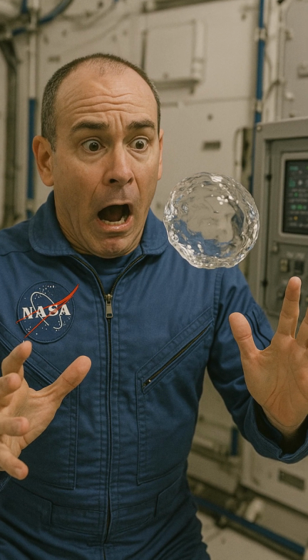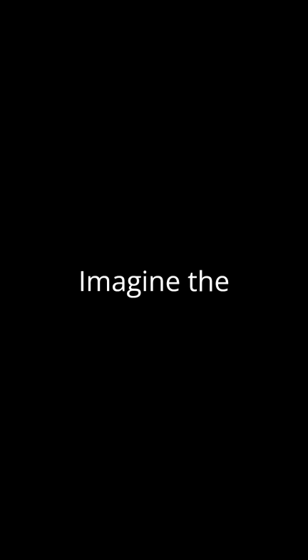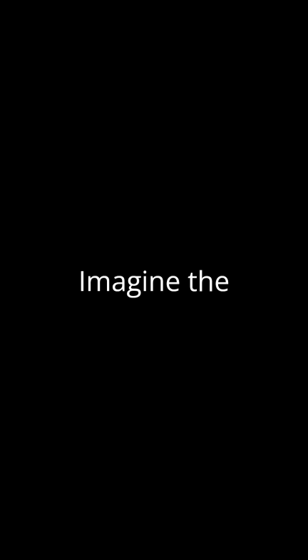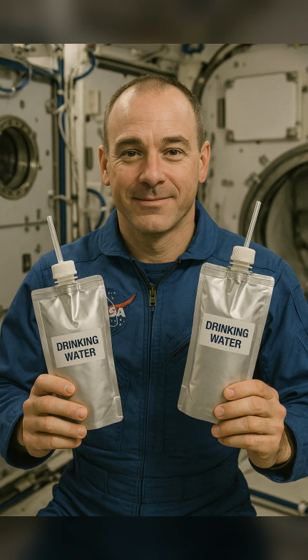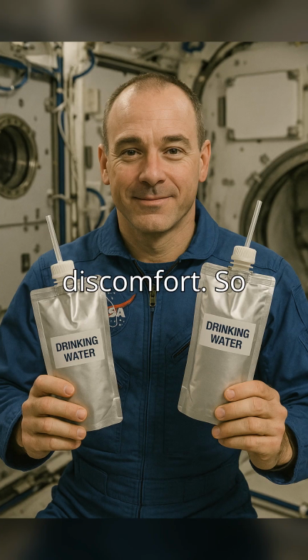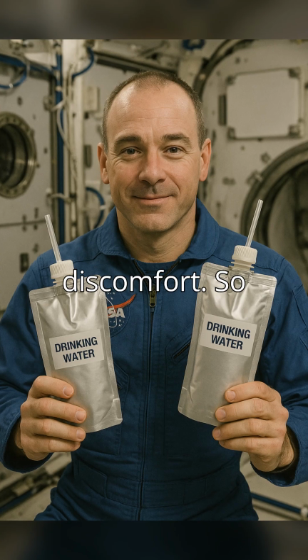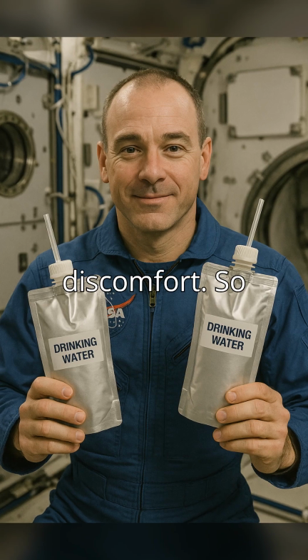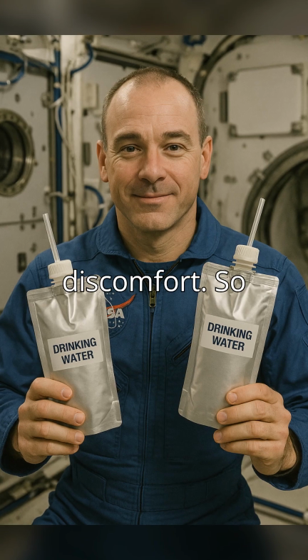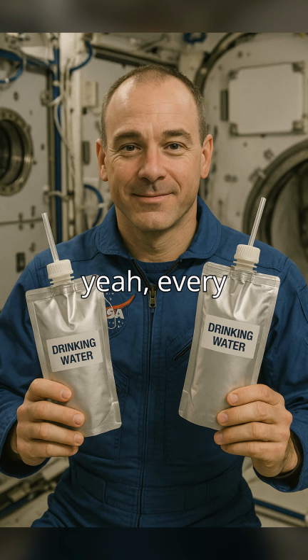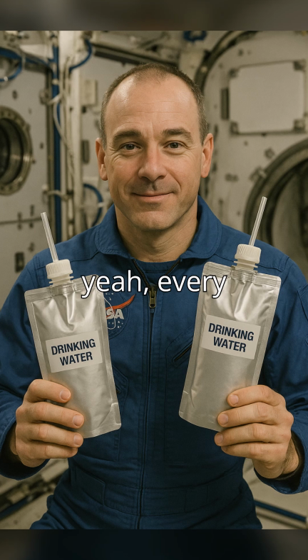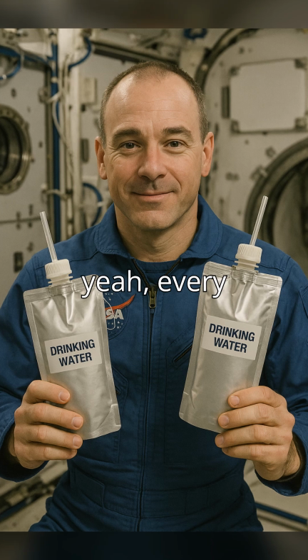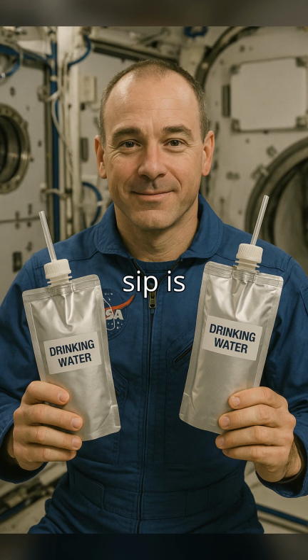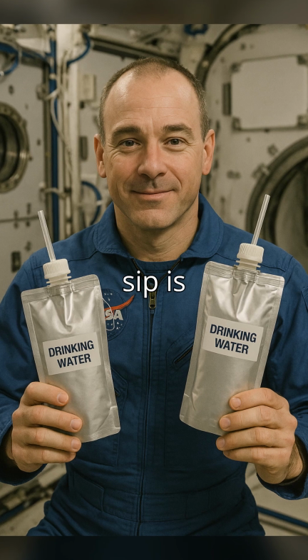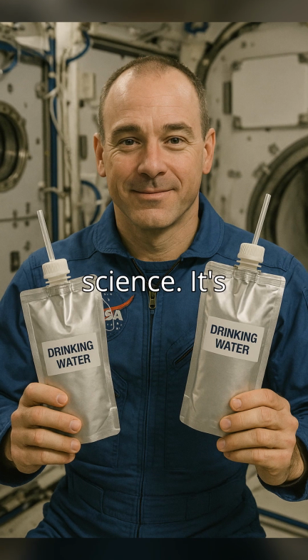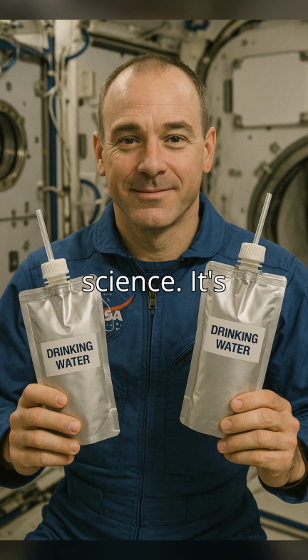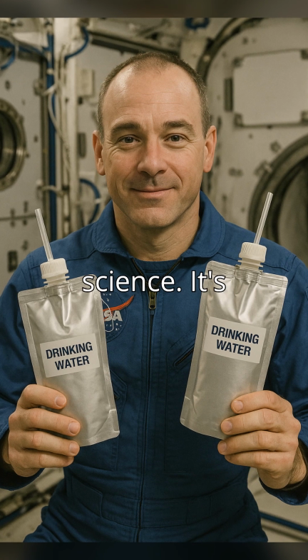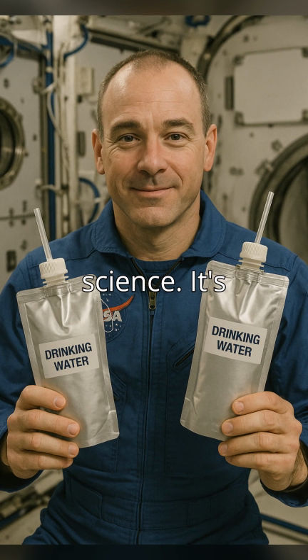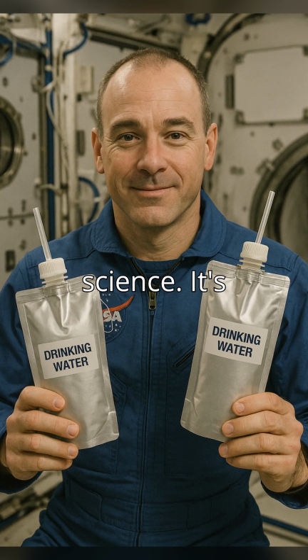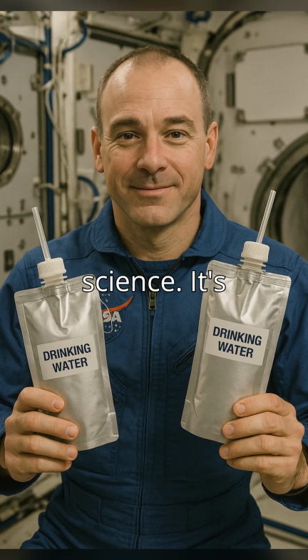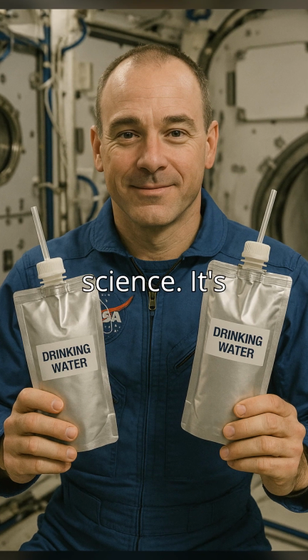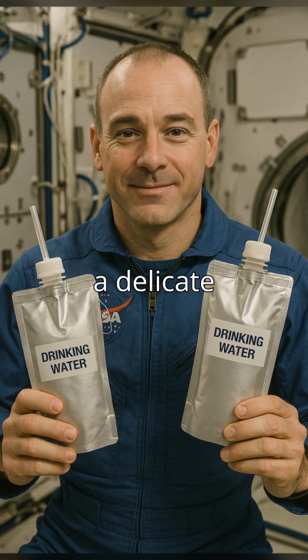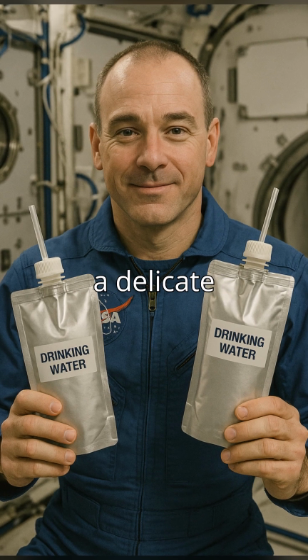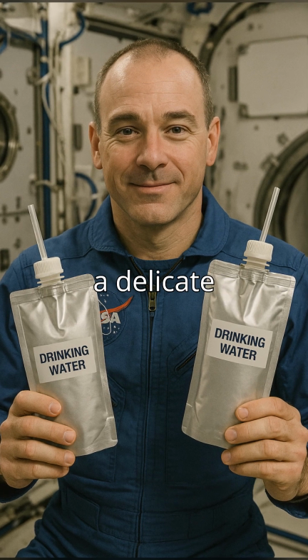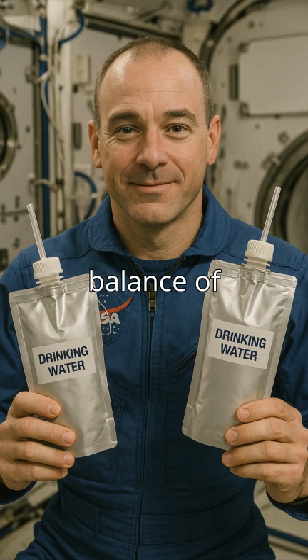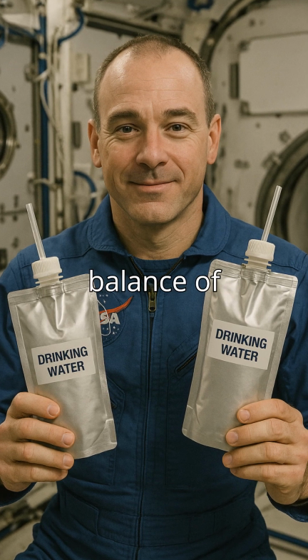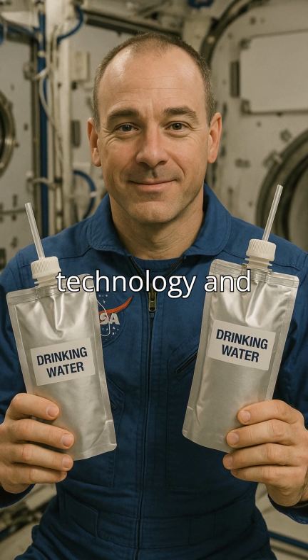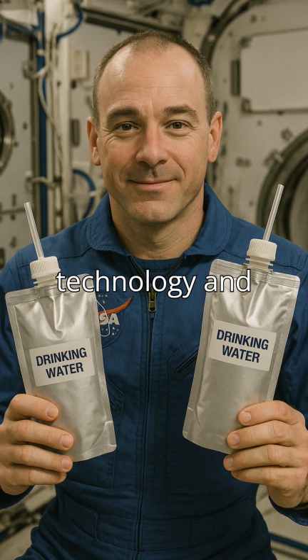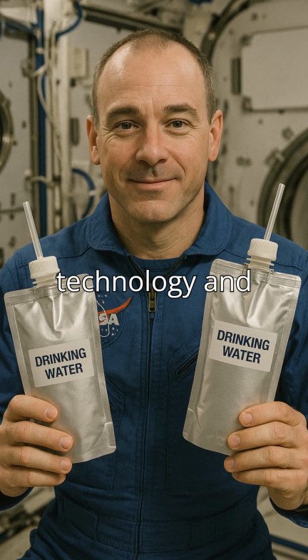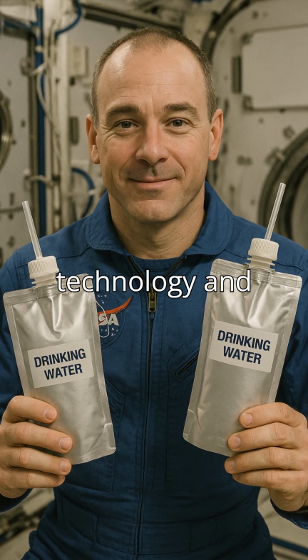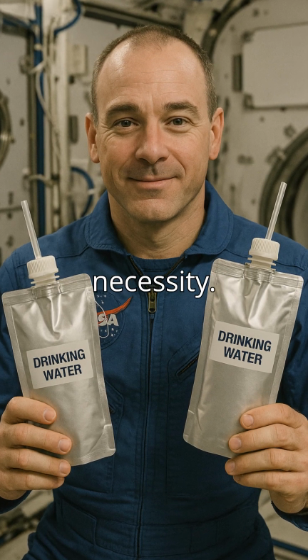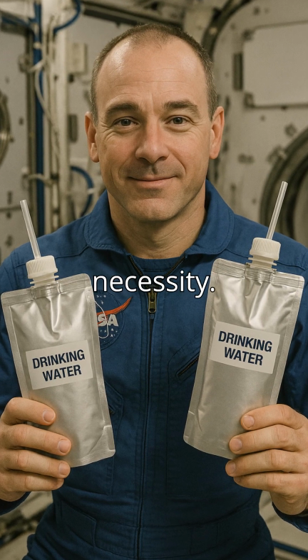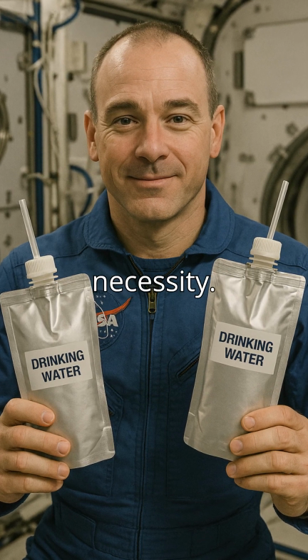Imagine the discomfort. Every sip is science — it's a delicate balance of technology and necessity.